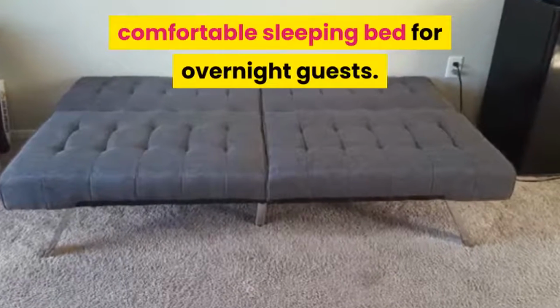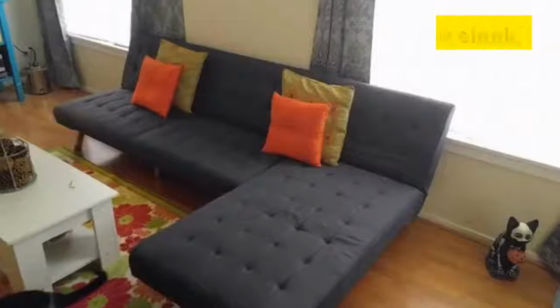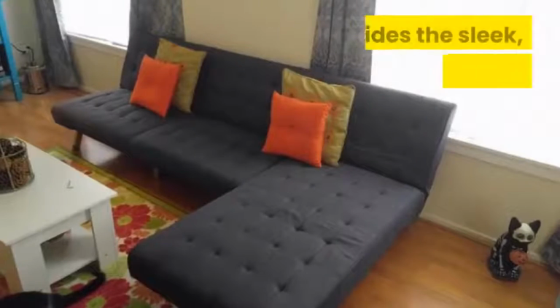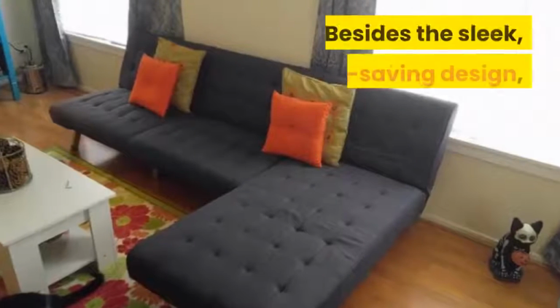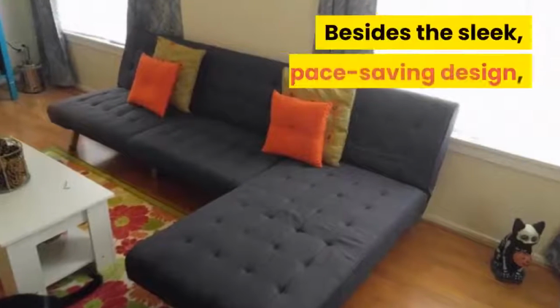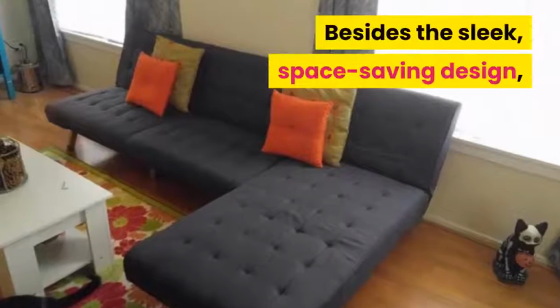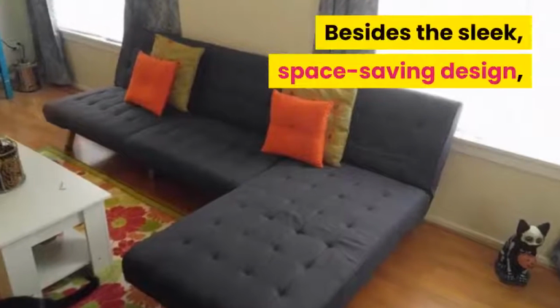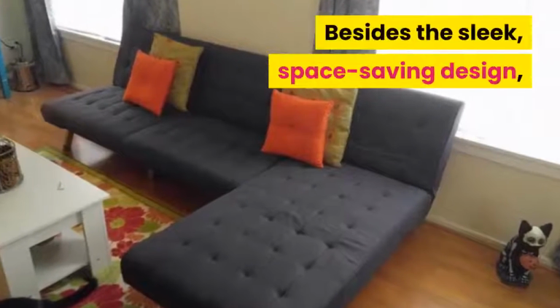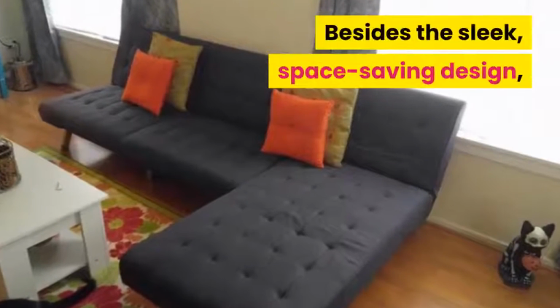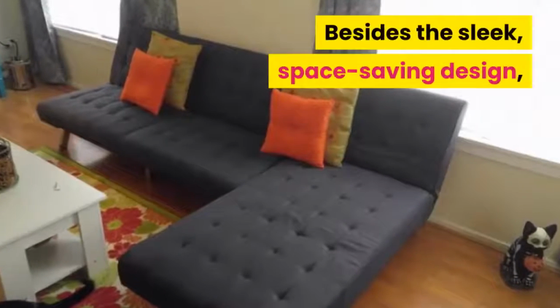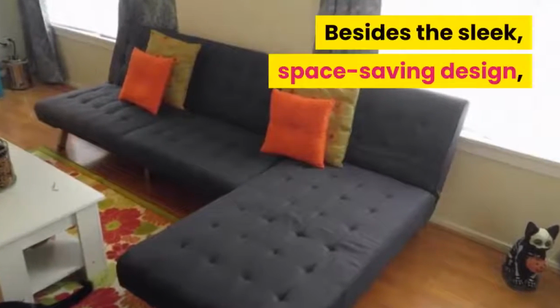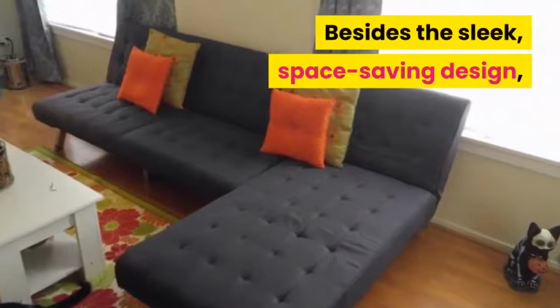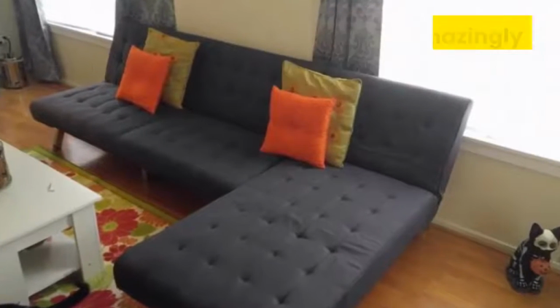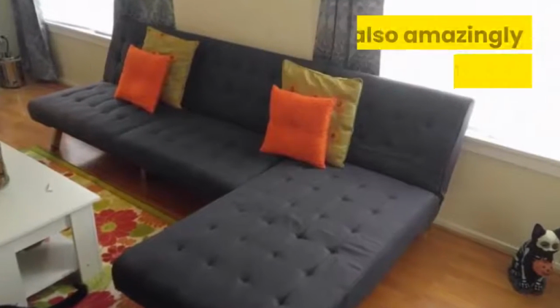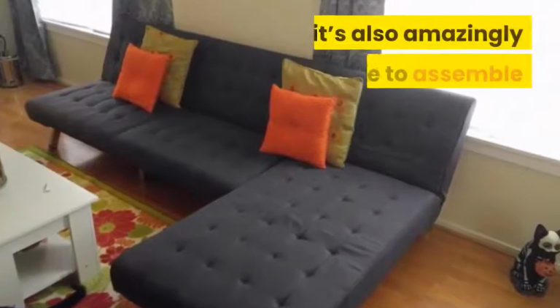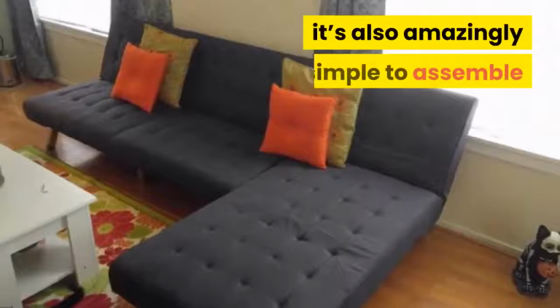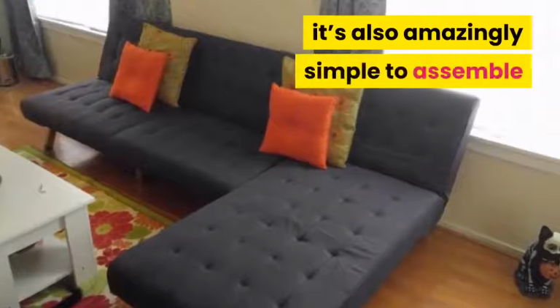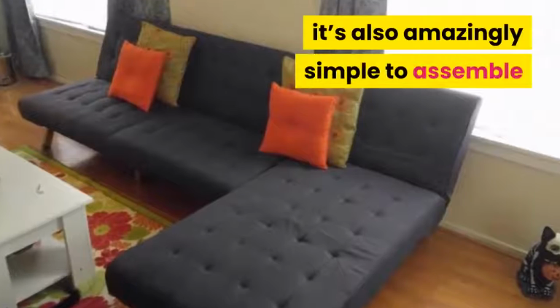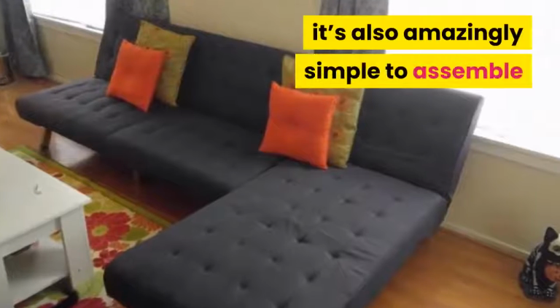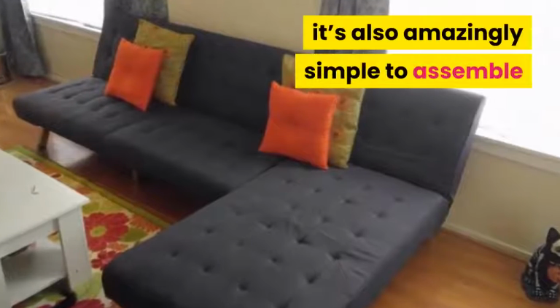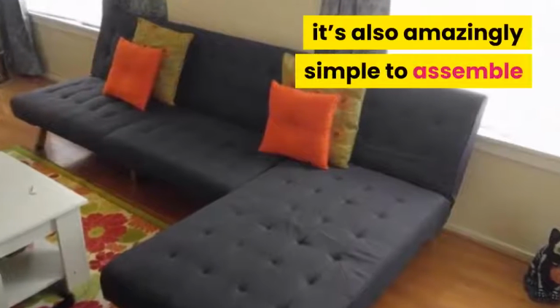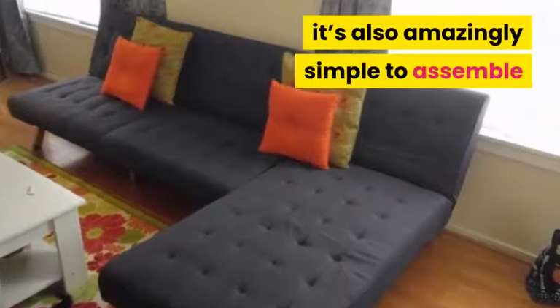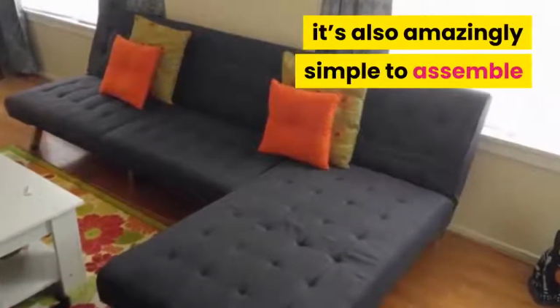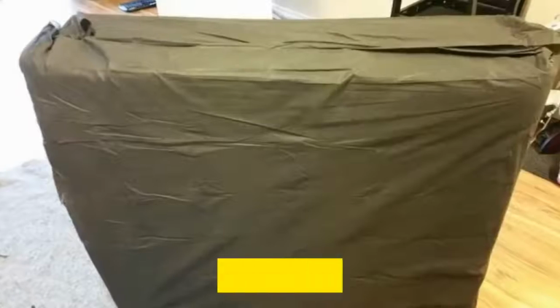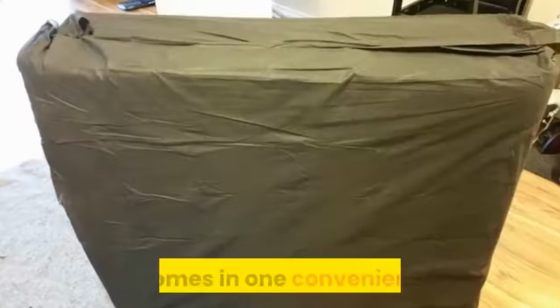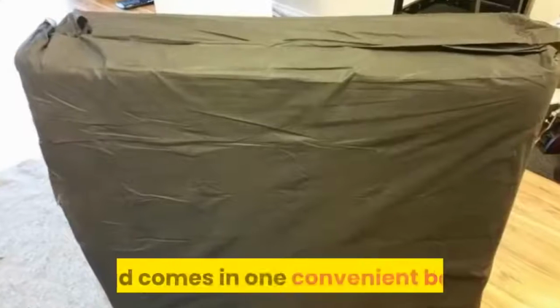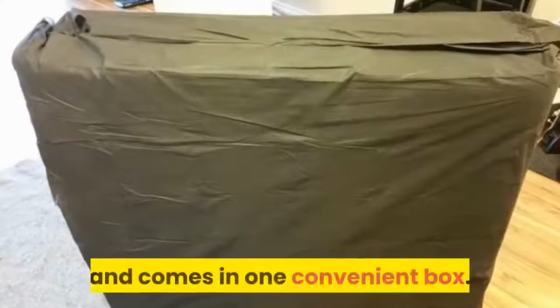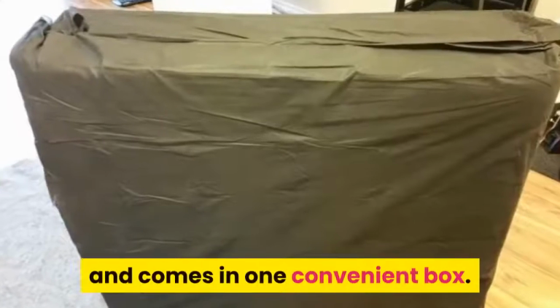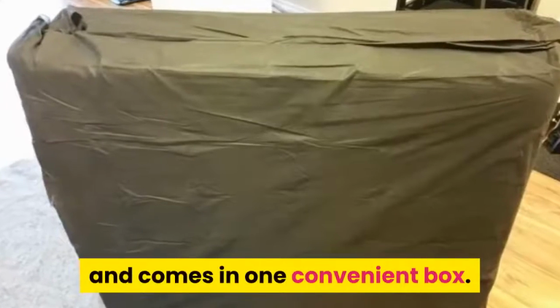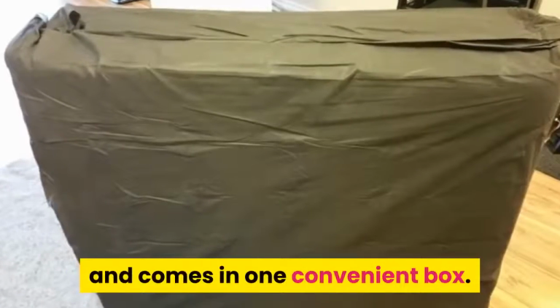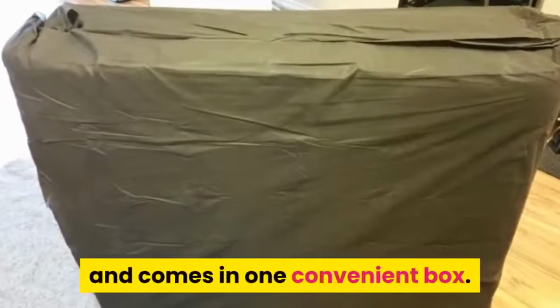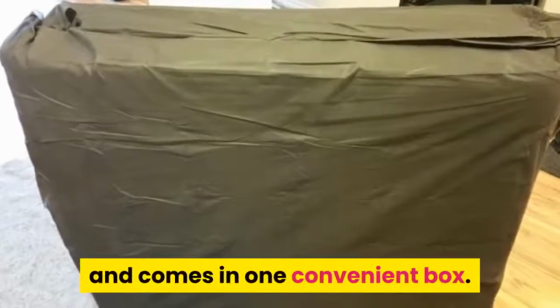Besides the sleek, space-saving design, it's also amazingly simple to assemble and comes in one convenient box.